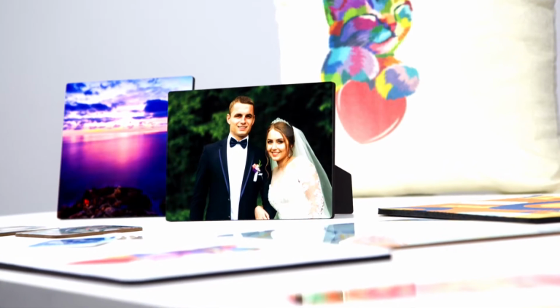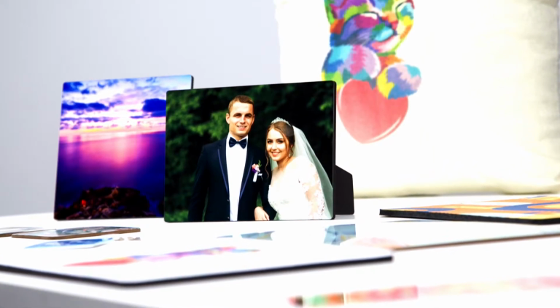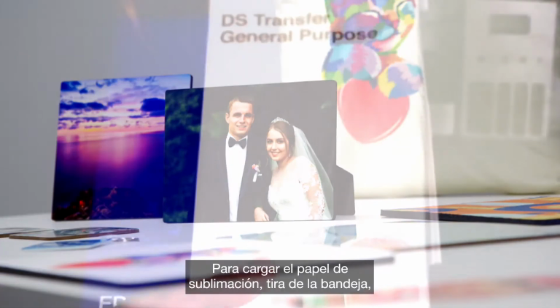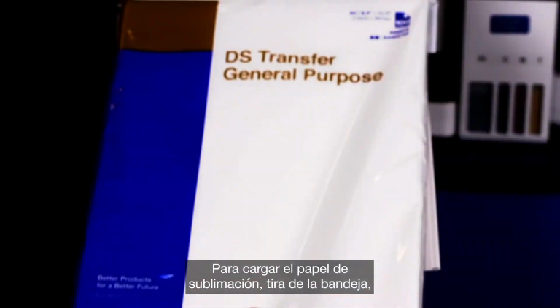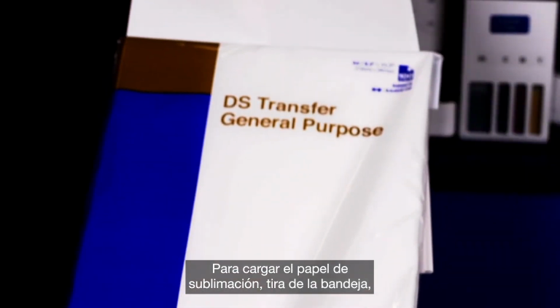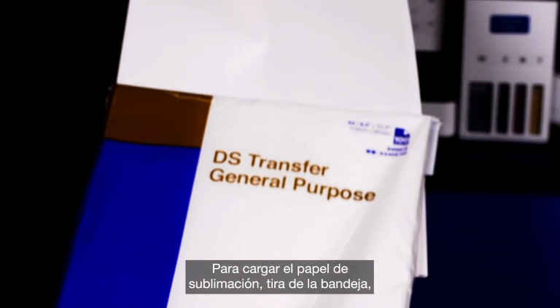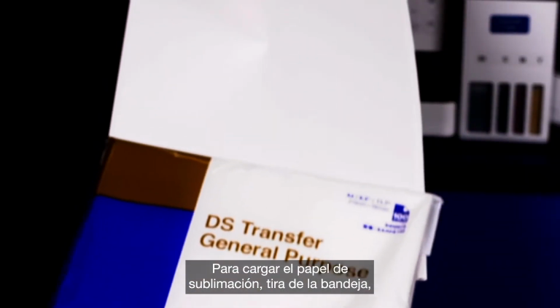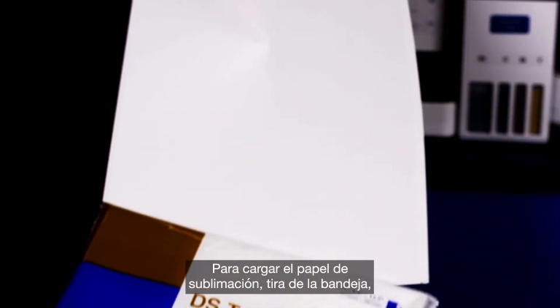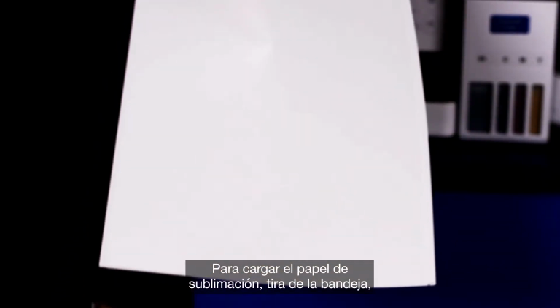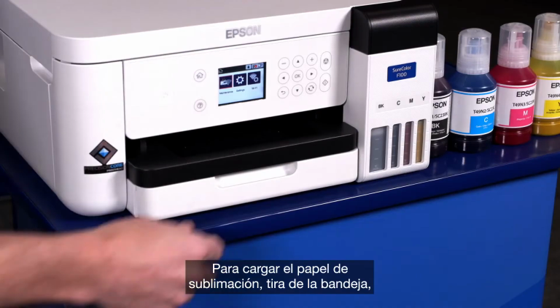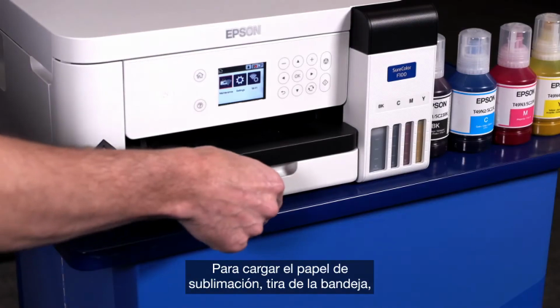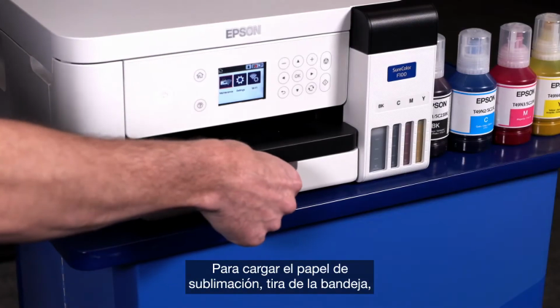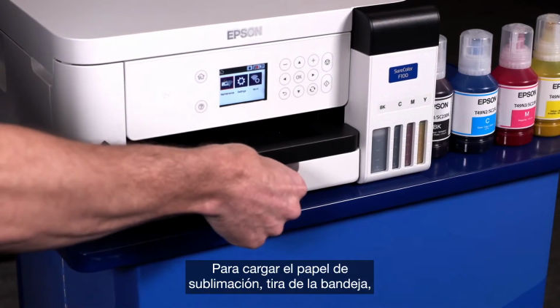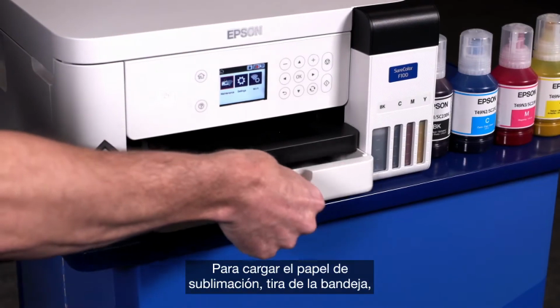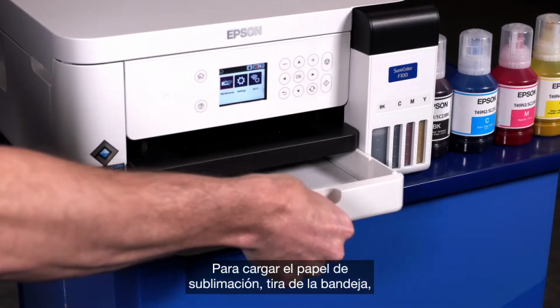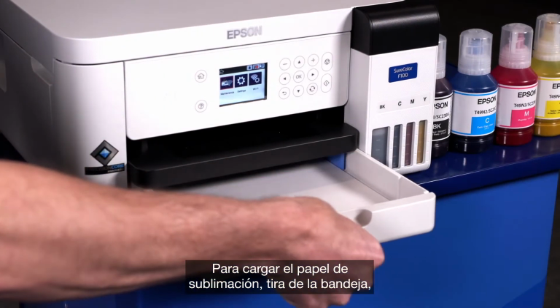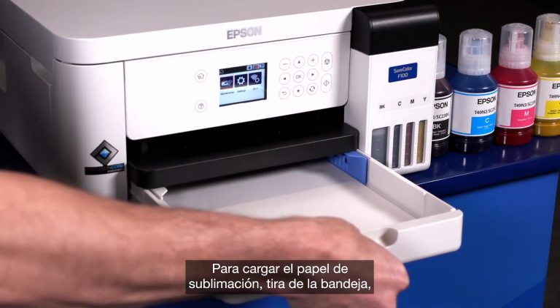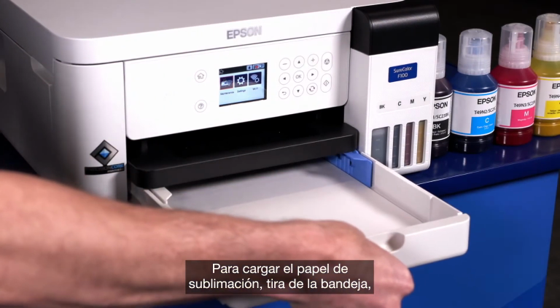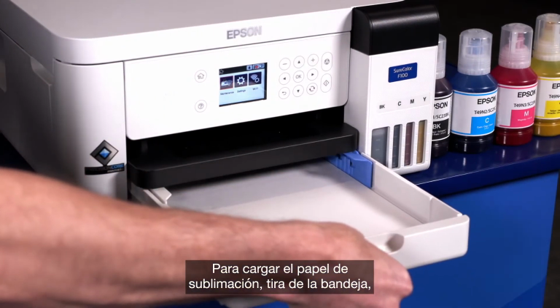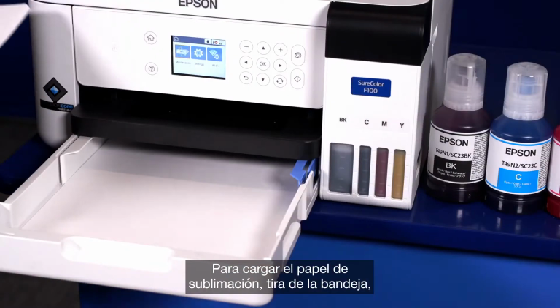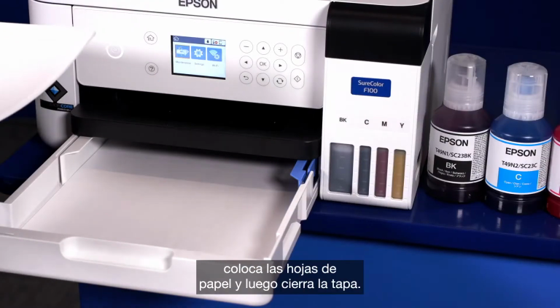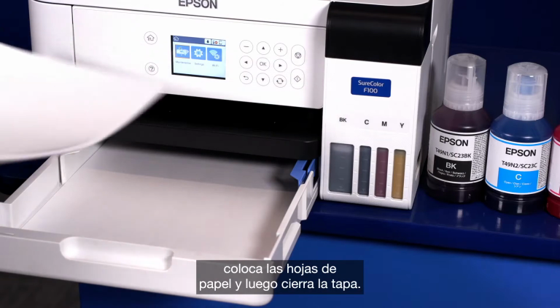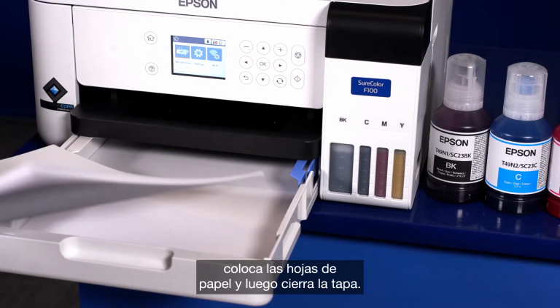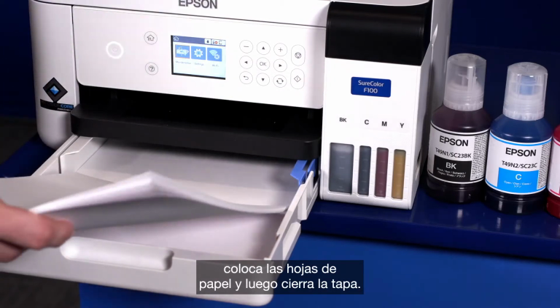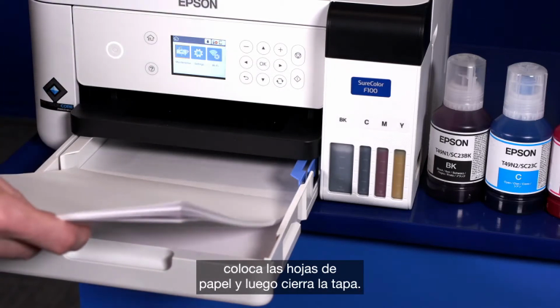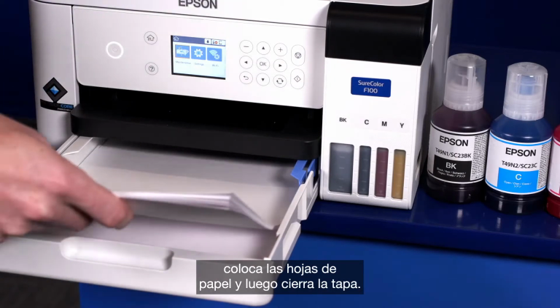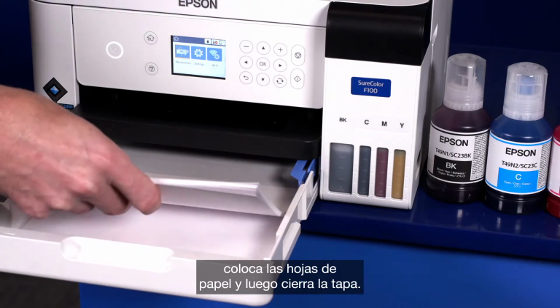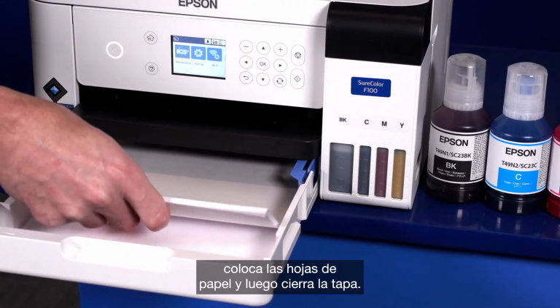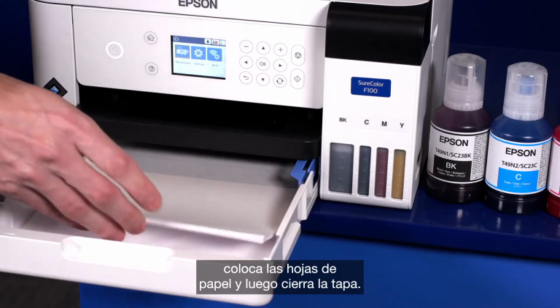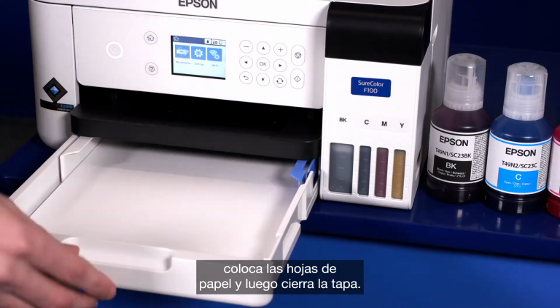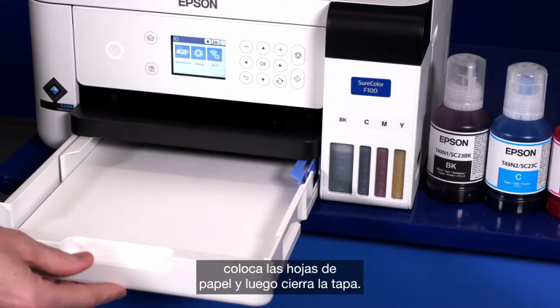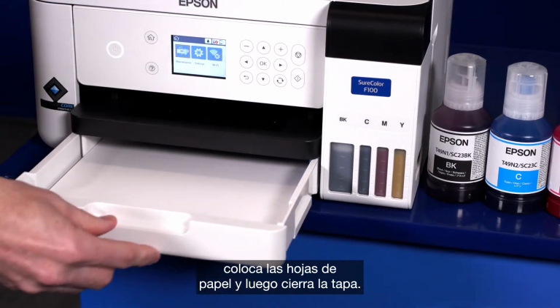To load the sublimation paper, just pull out the tray, put in your sheets of paper and then close.